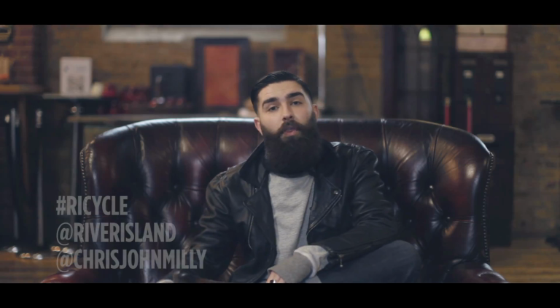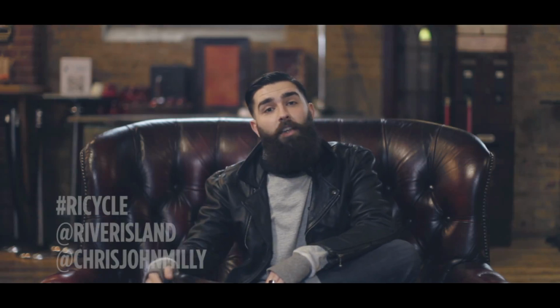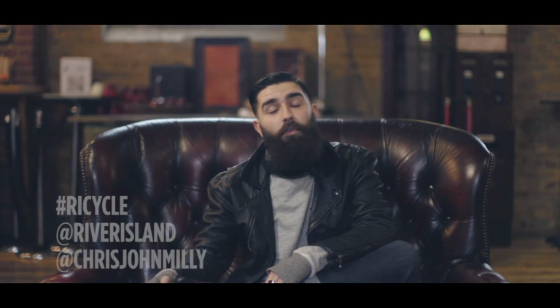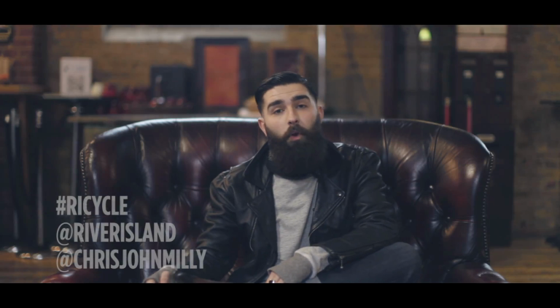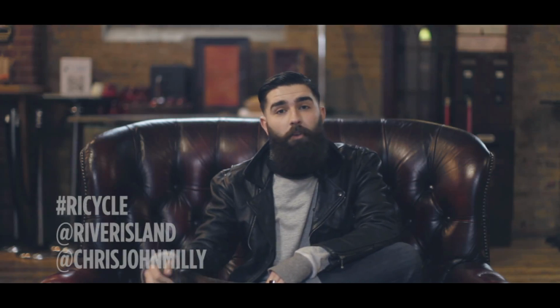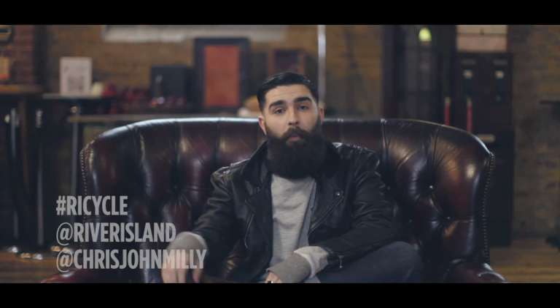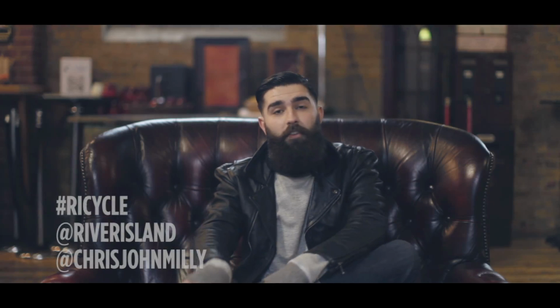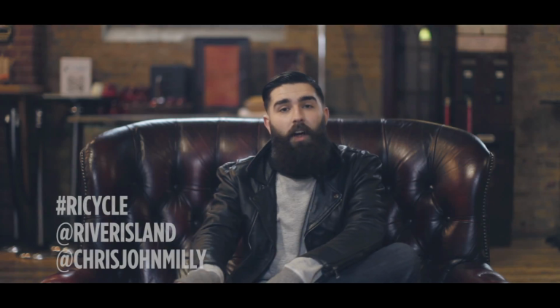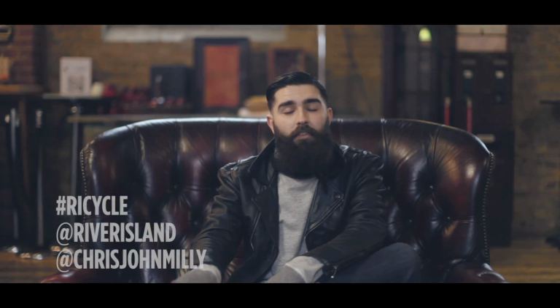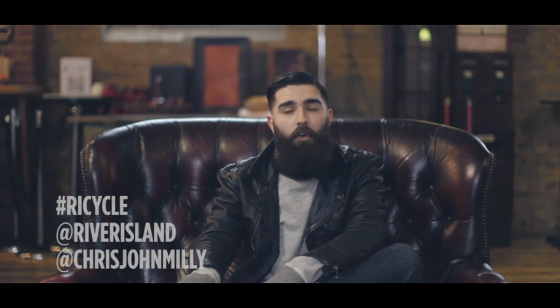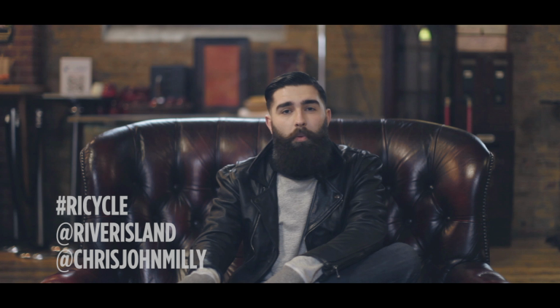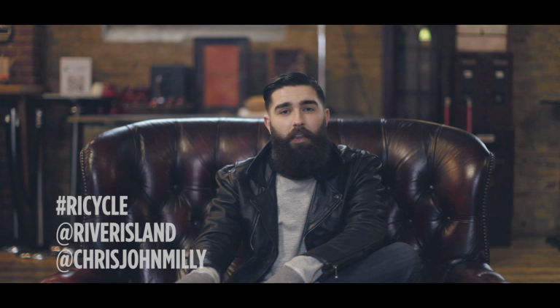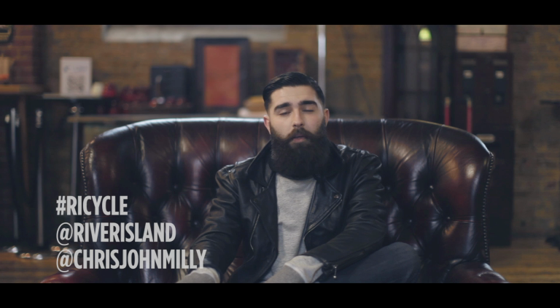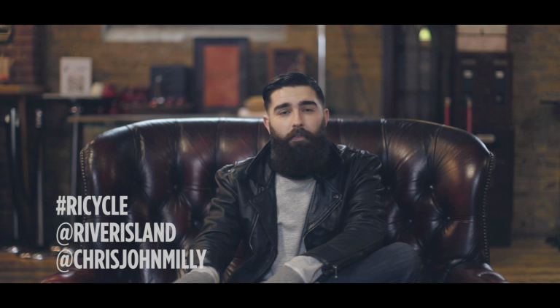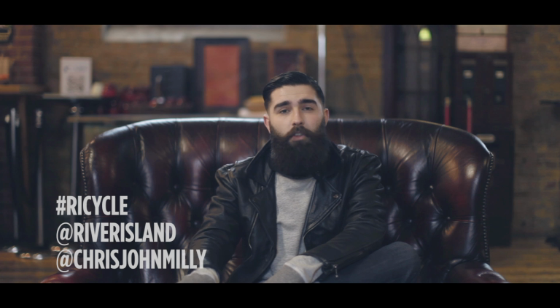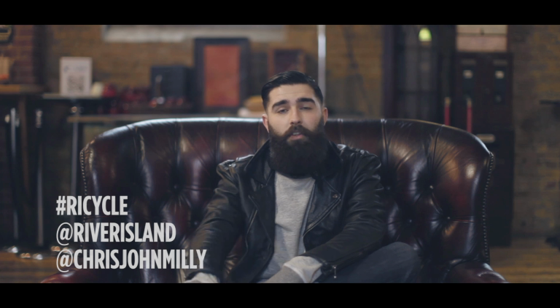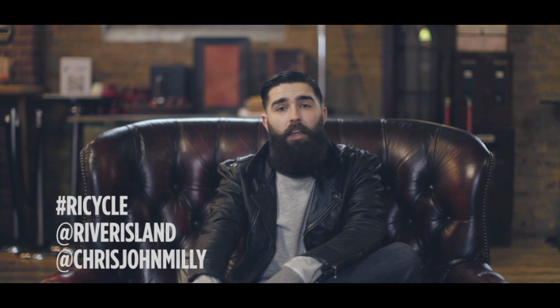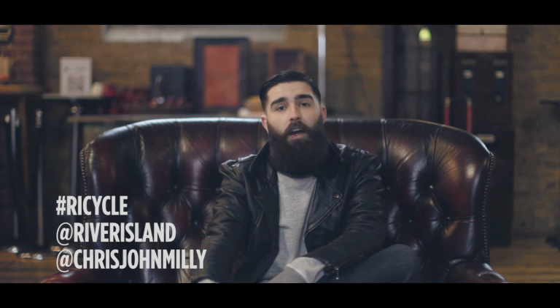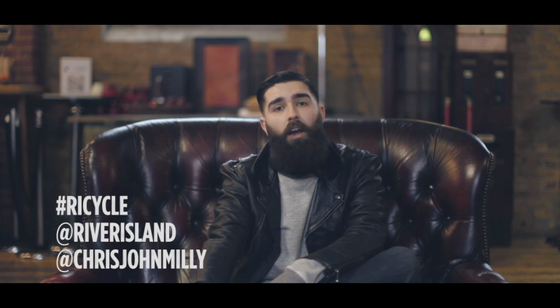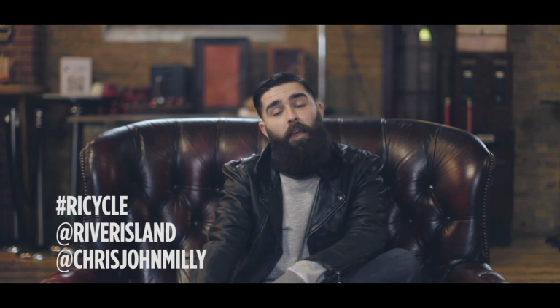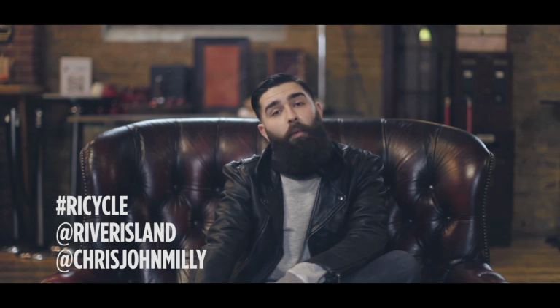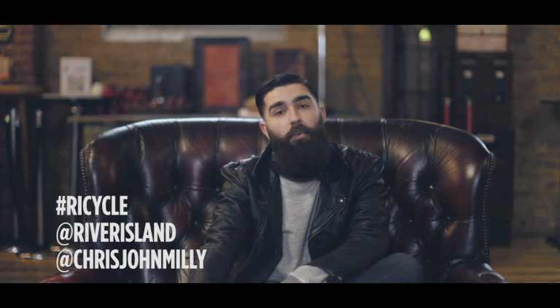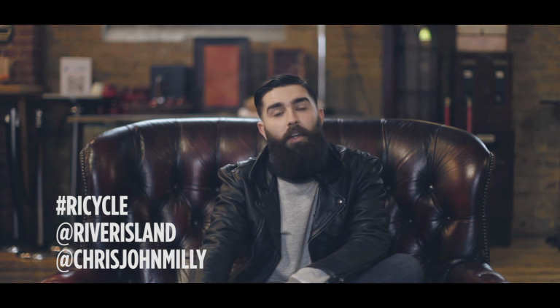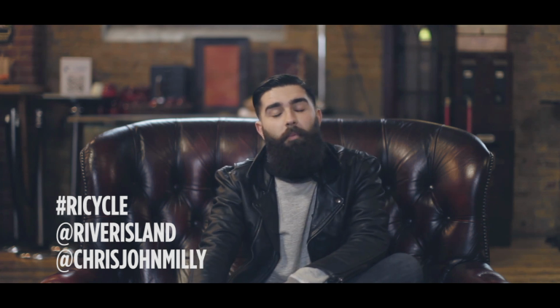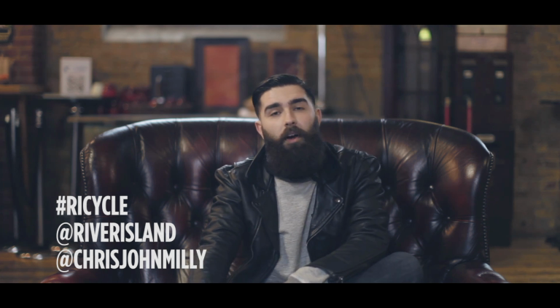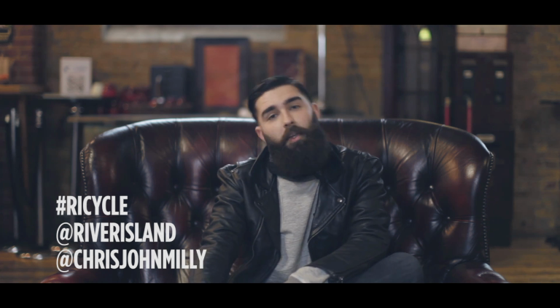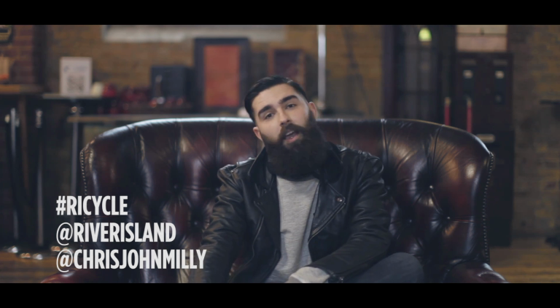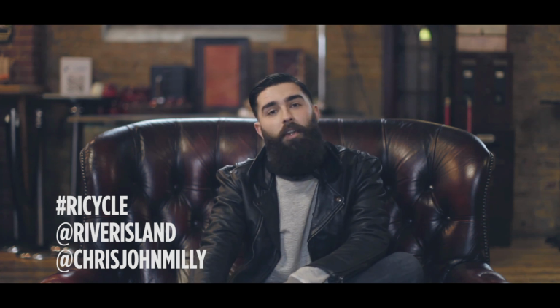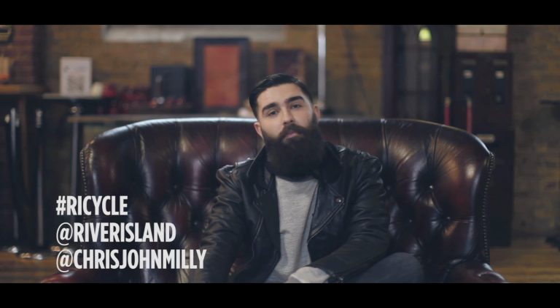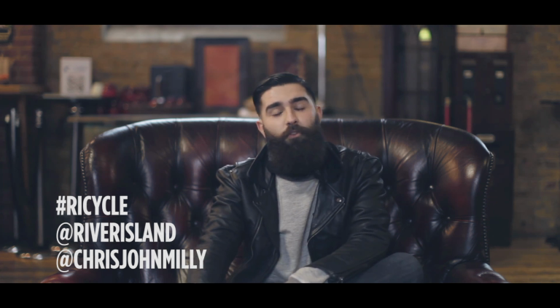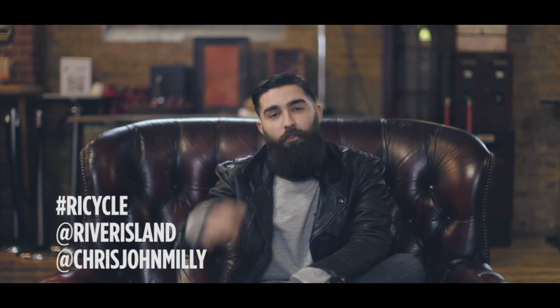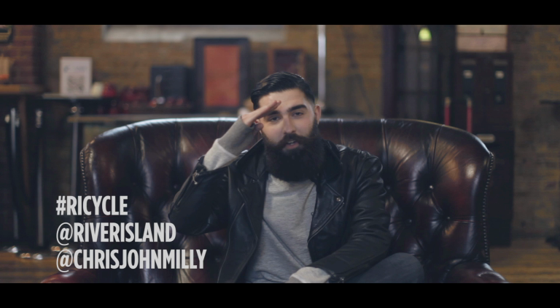Thank you for watching my Masterclass. I hope that the tips I've given you today are quite helpful. But I'm going to get out of here, so we'll see you later.